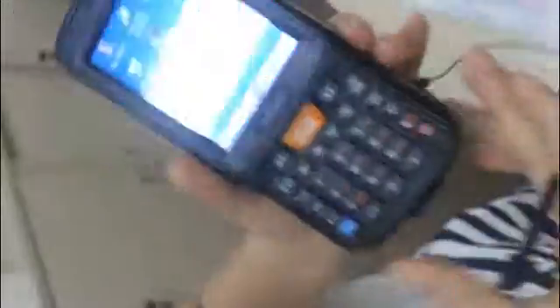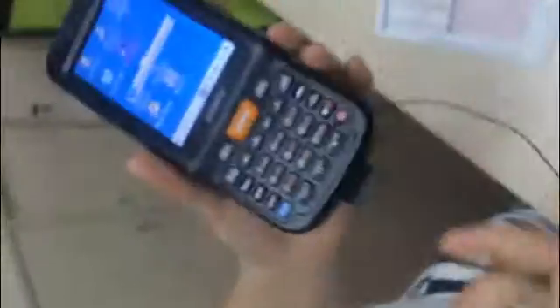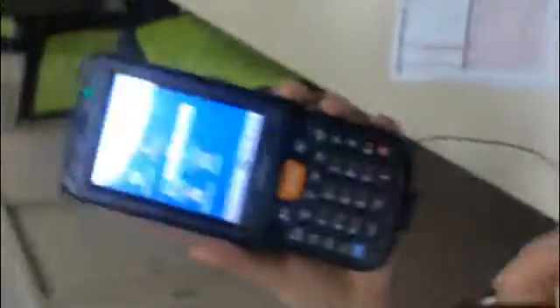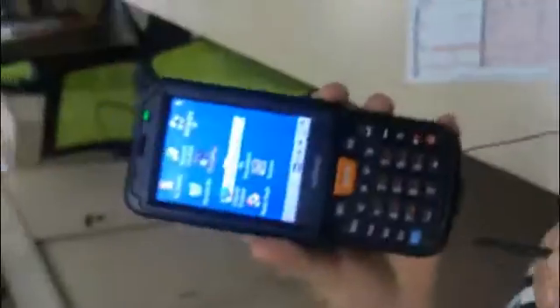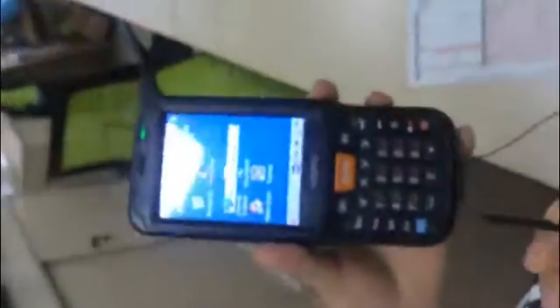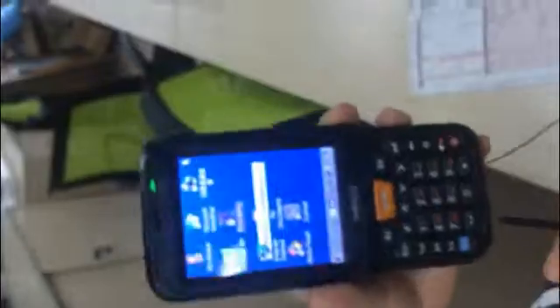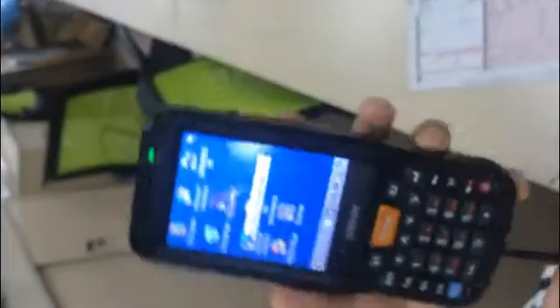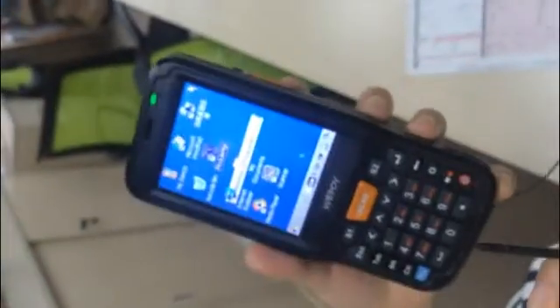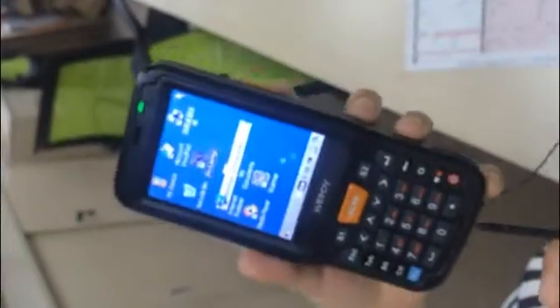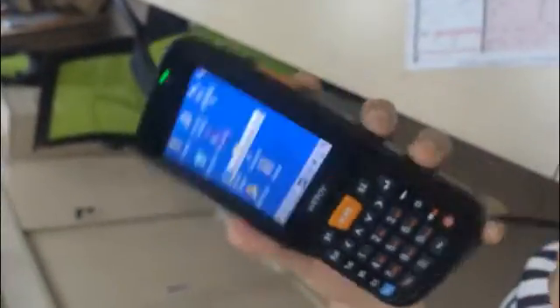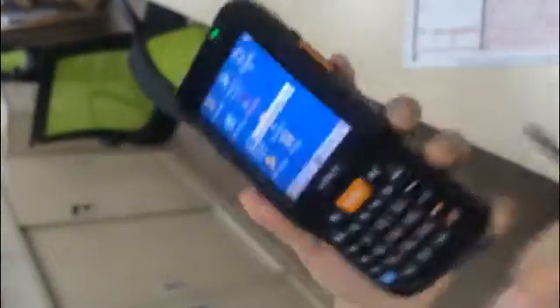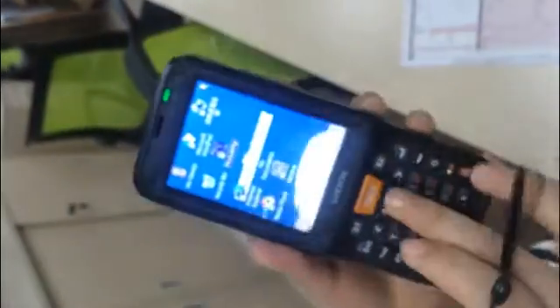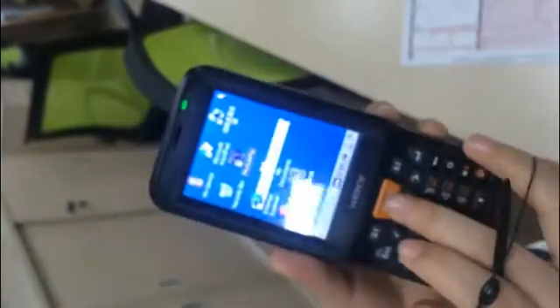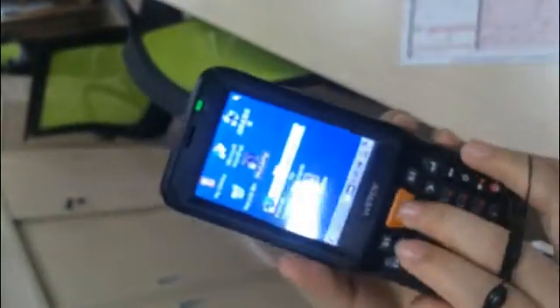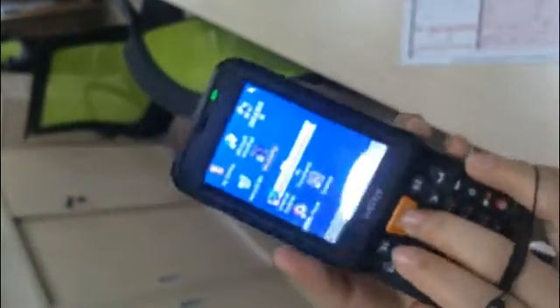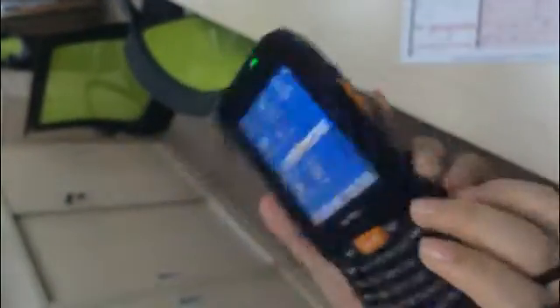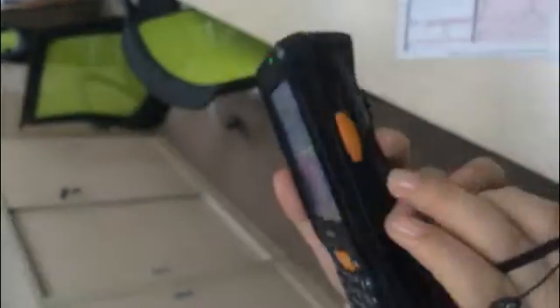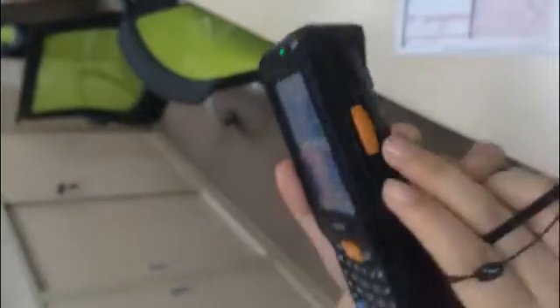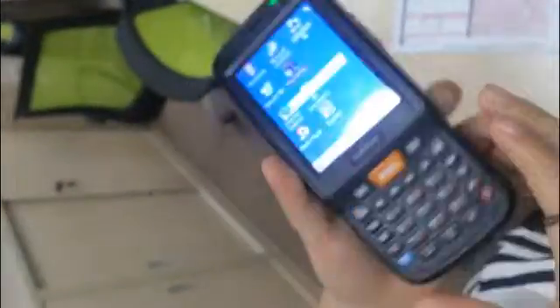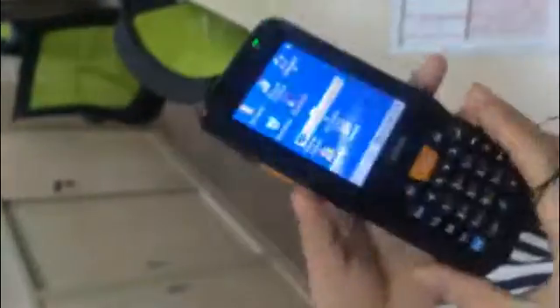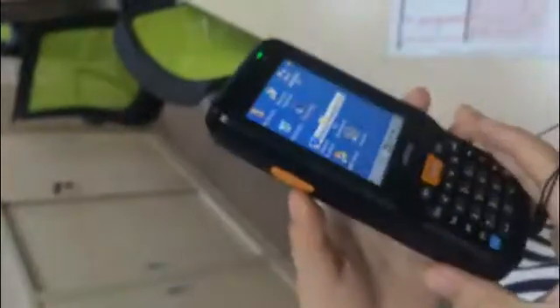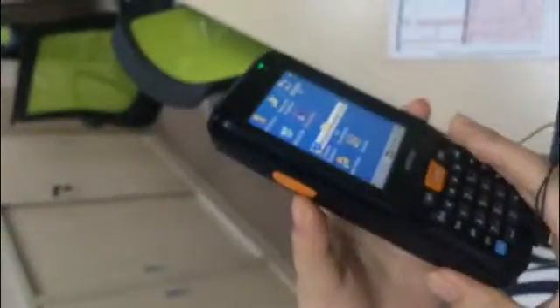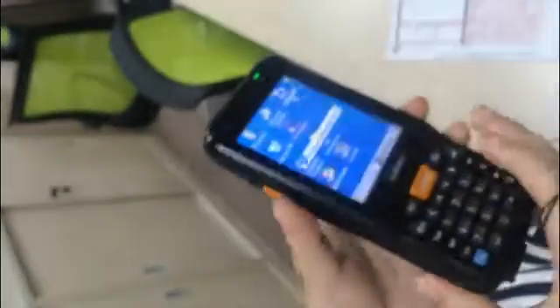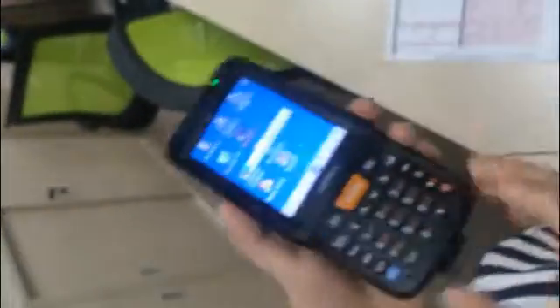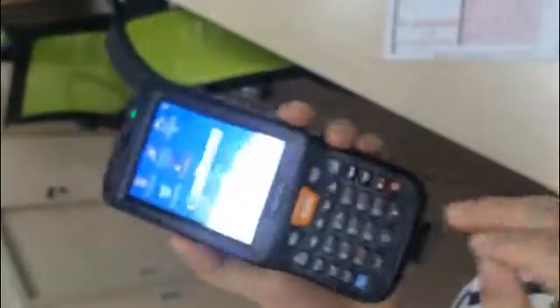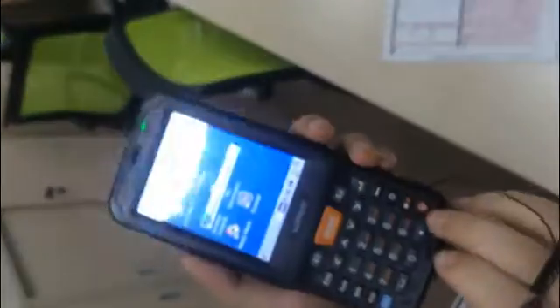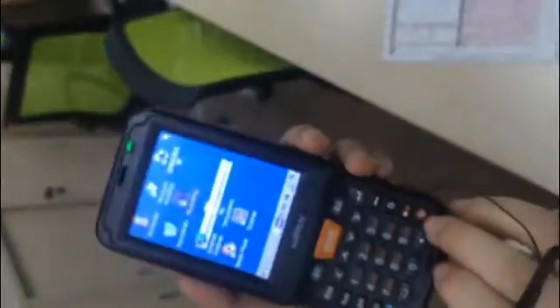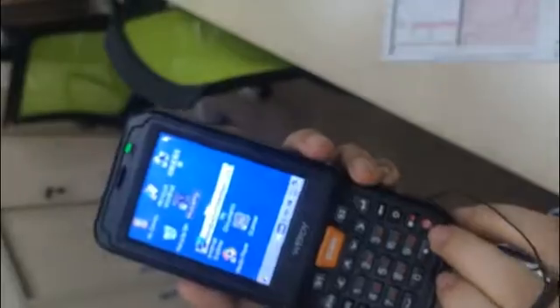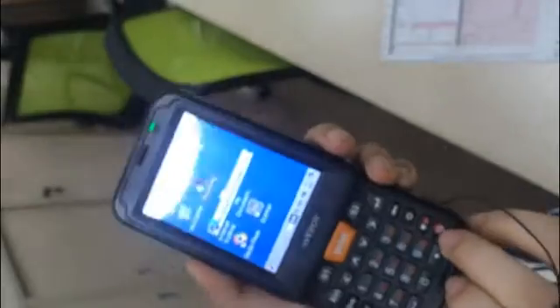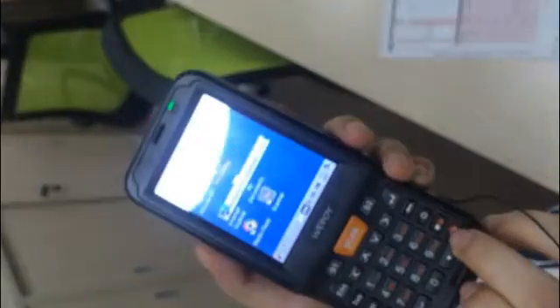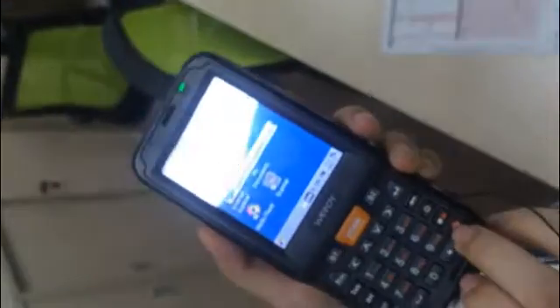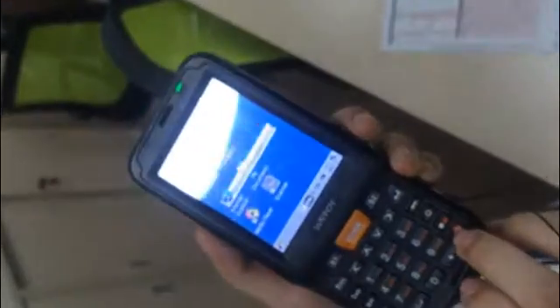This is S192 and this is the scan button, and this is the power button.